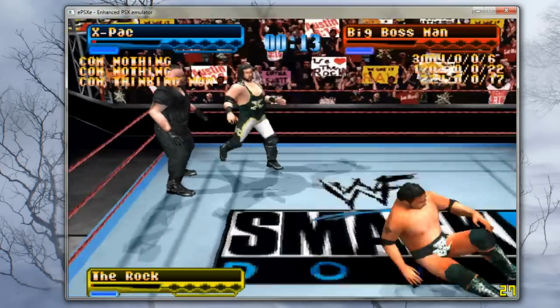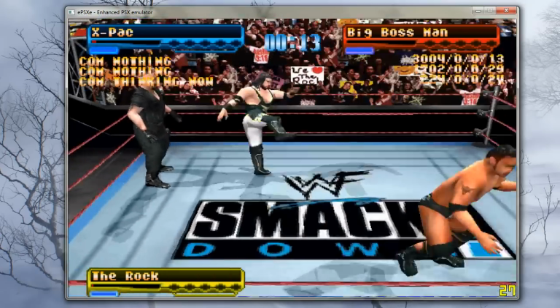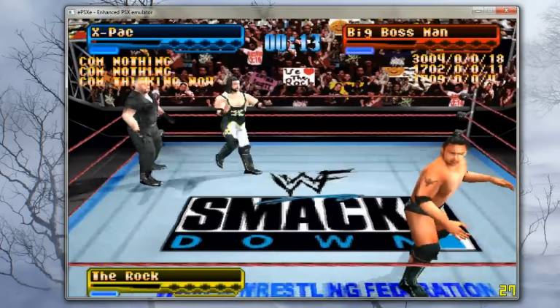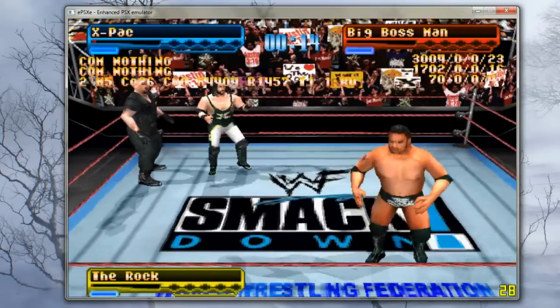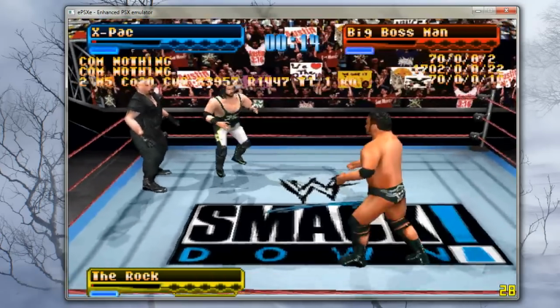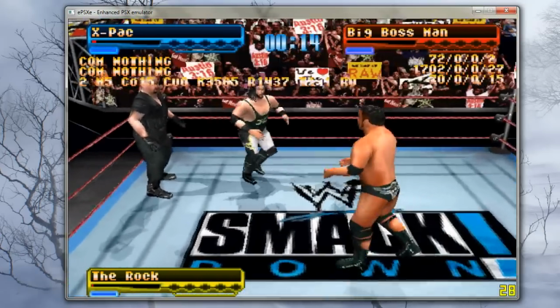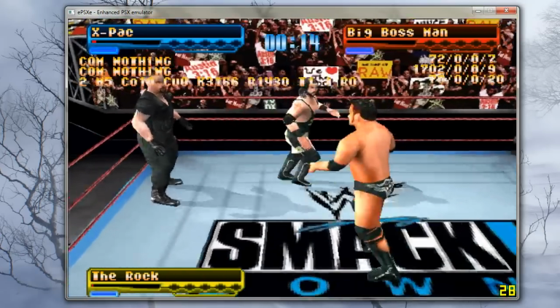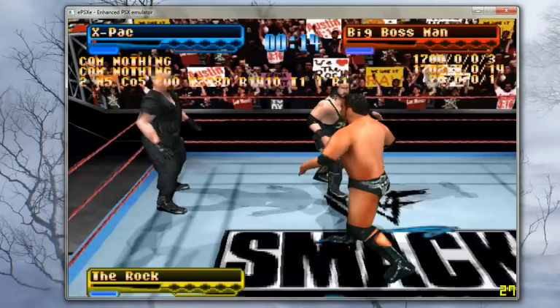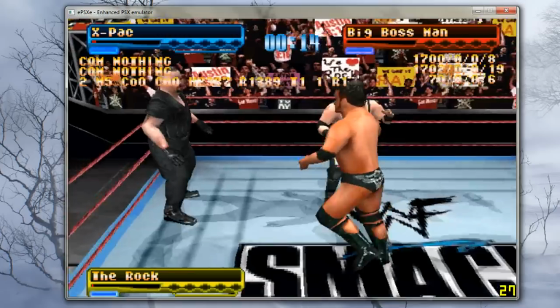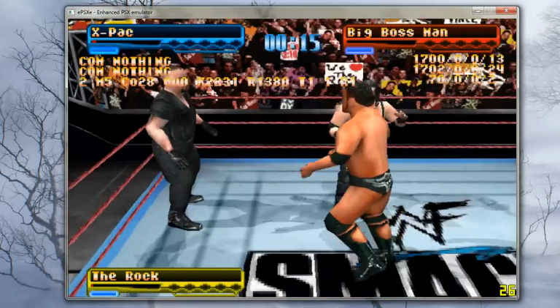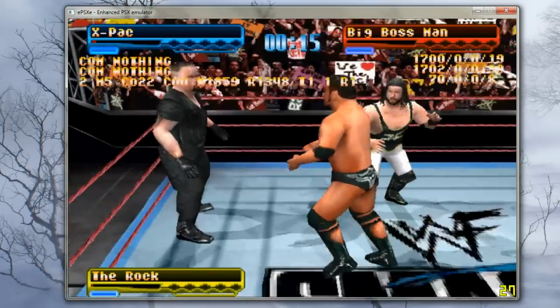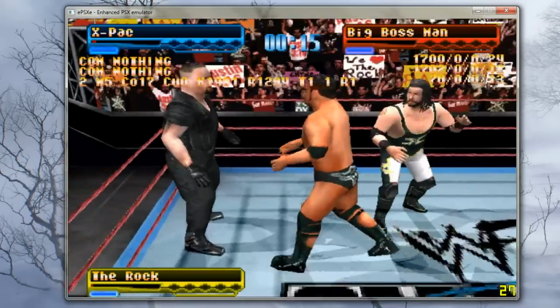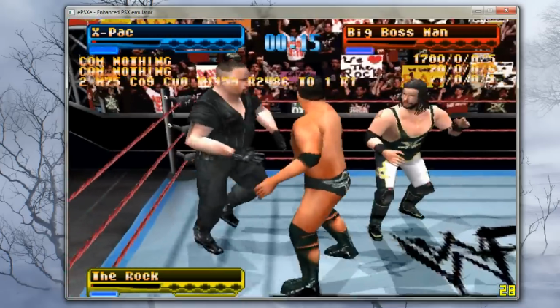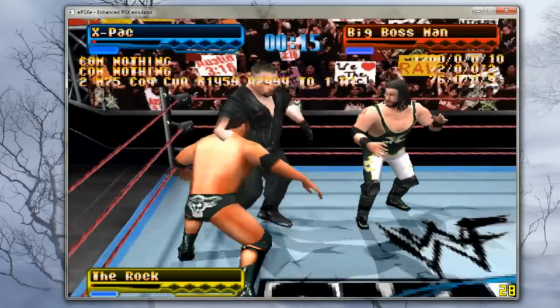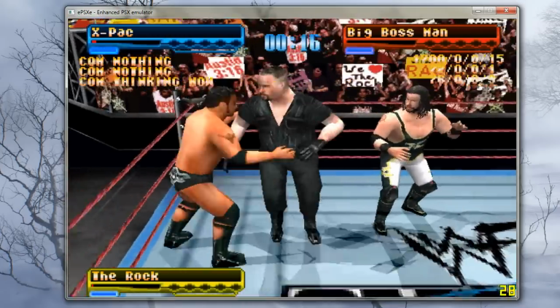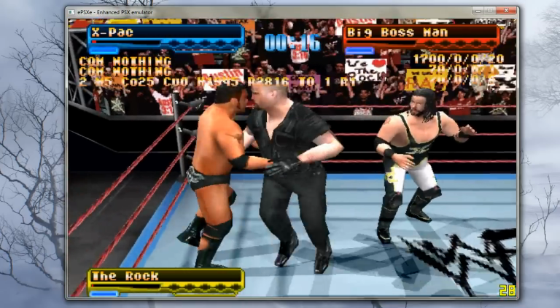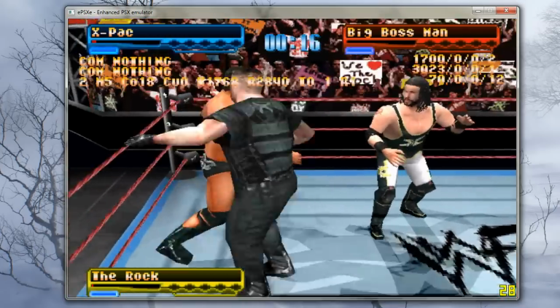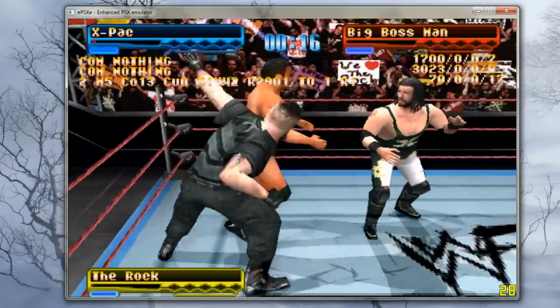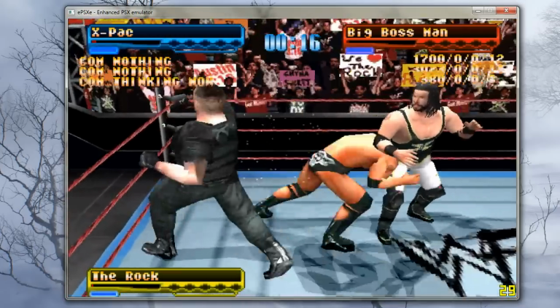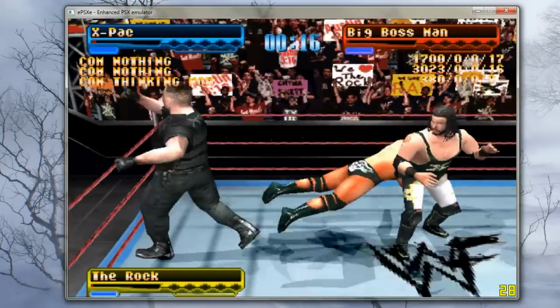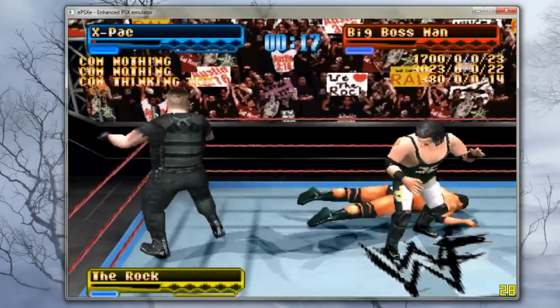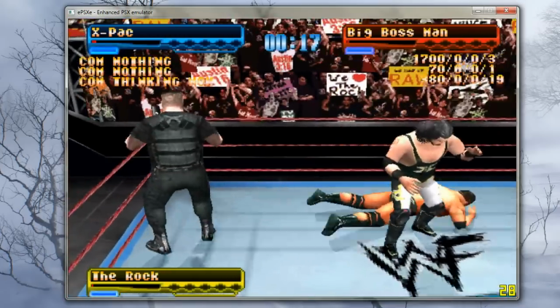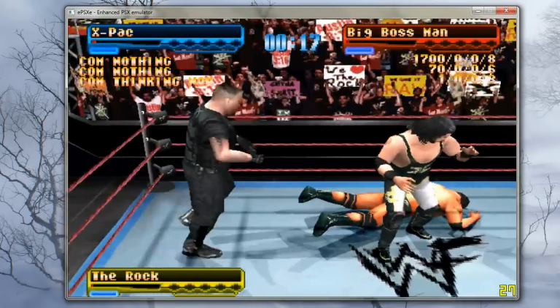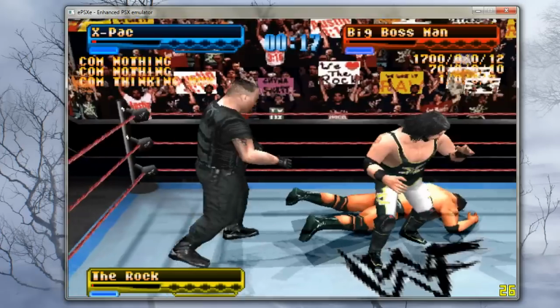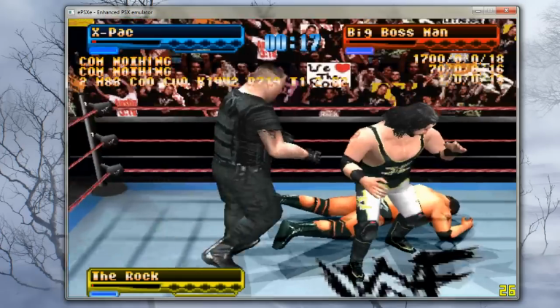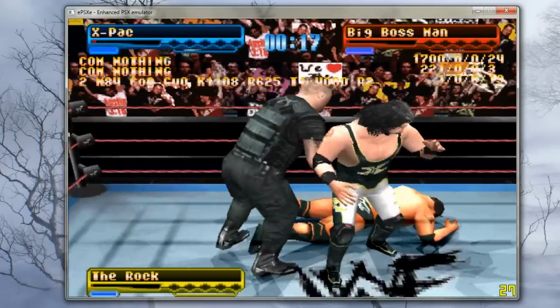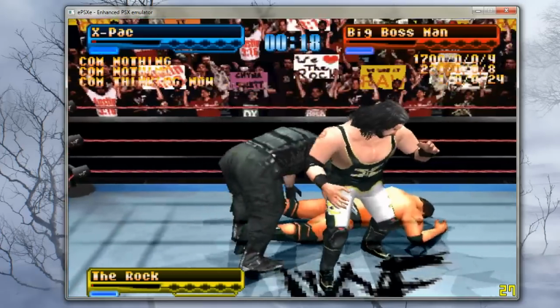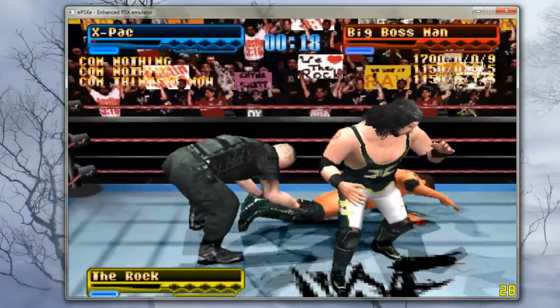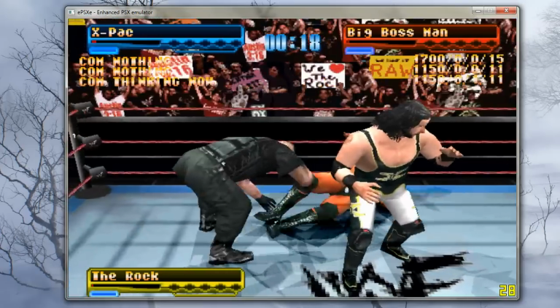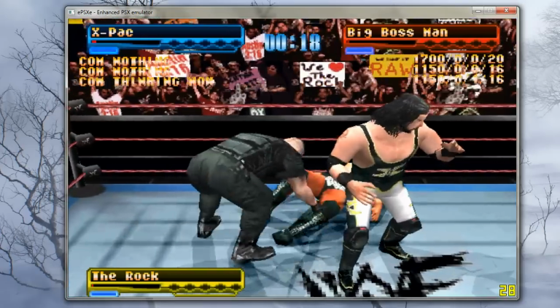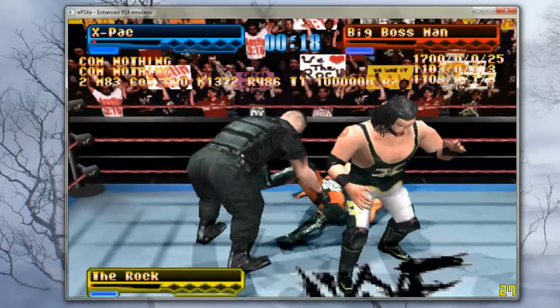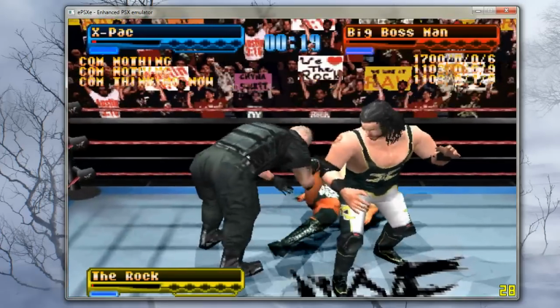Let me control the second player now — and there he is, controlling the Big Boss Man.